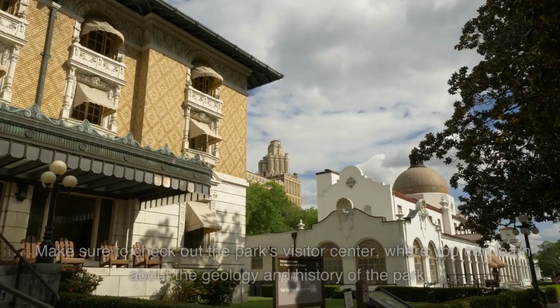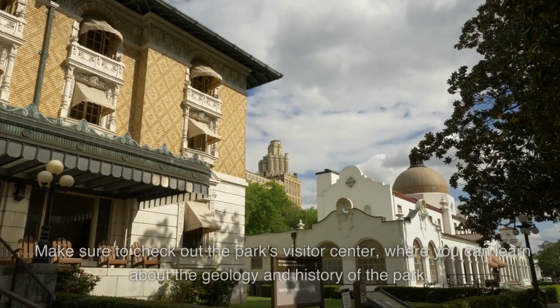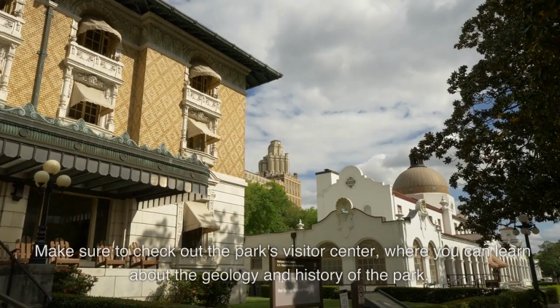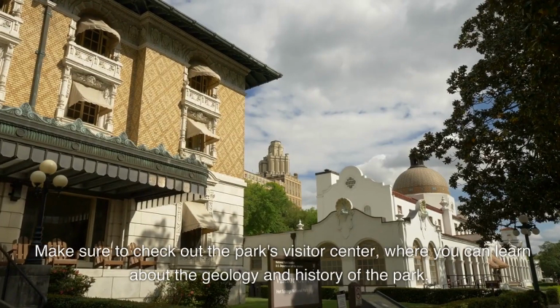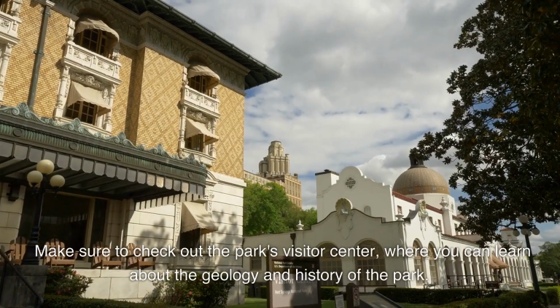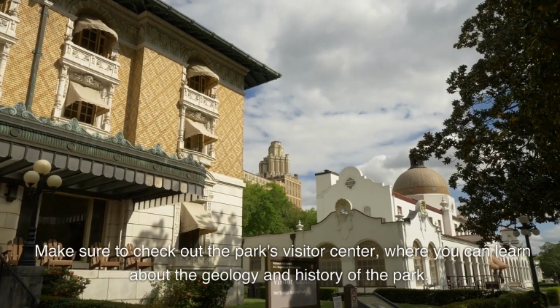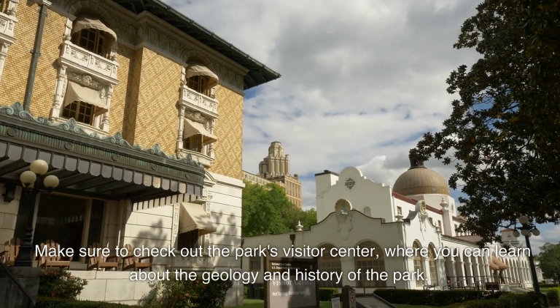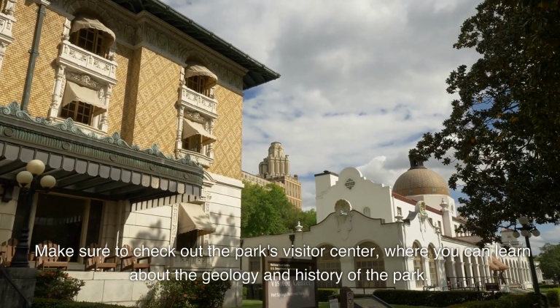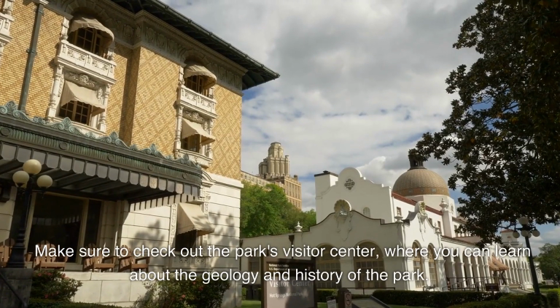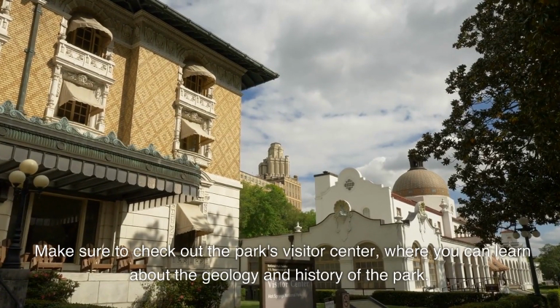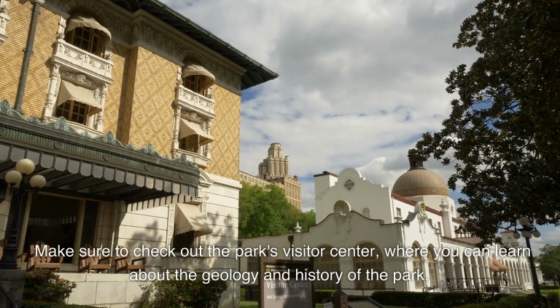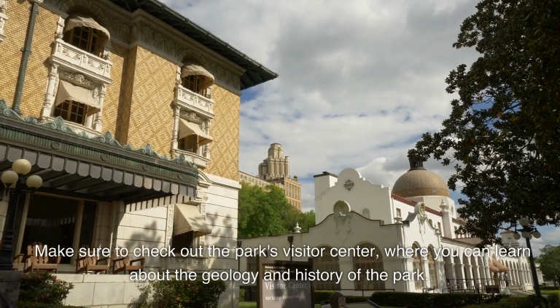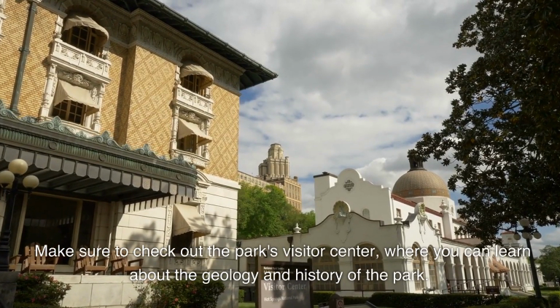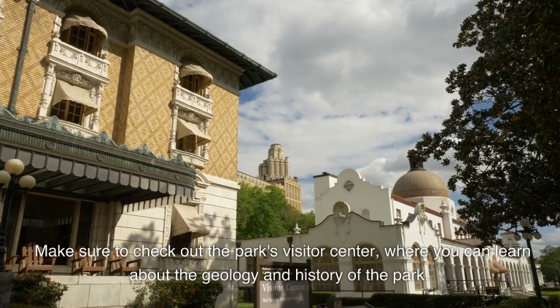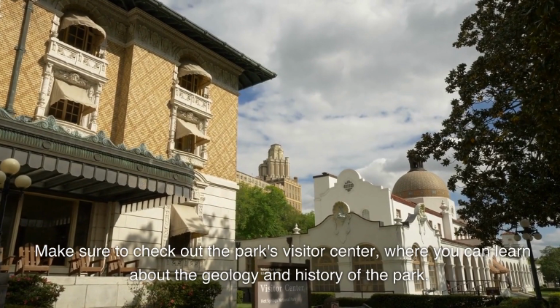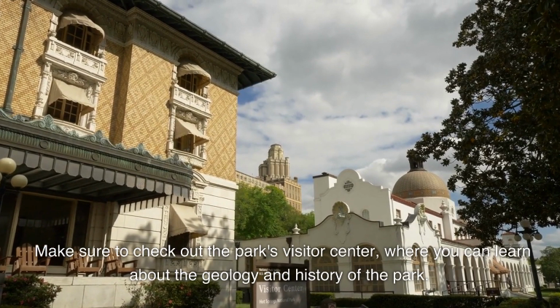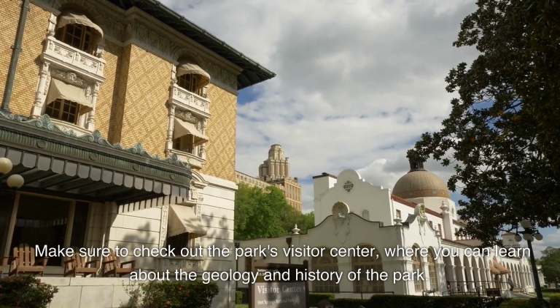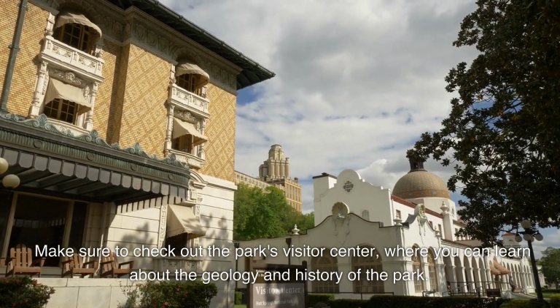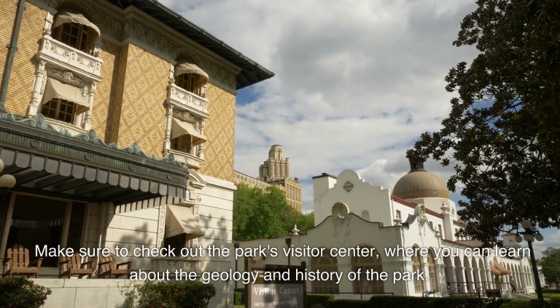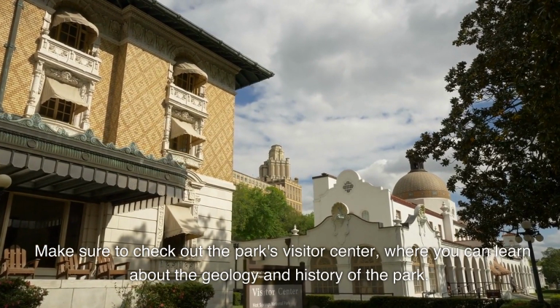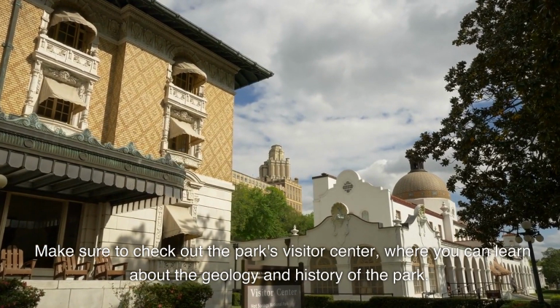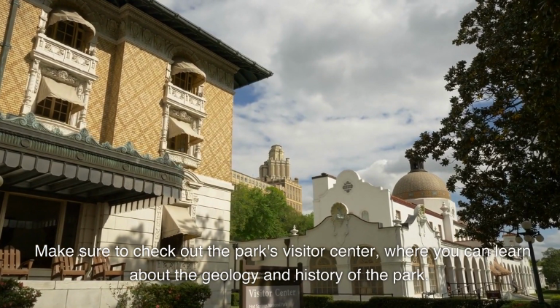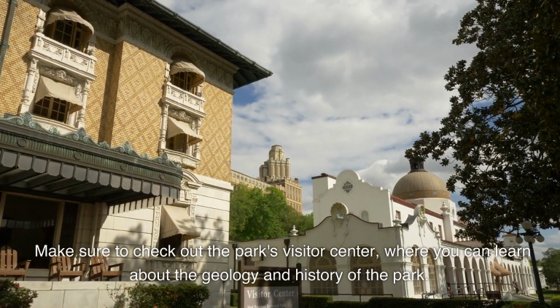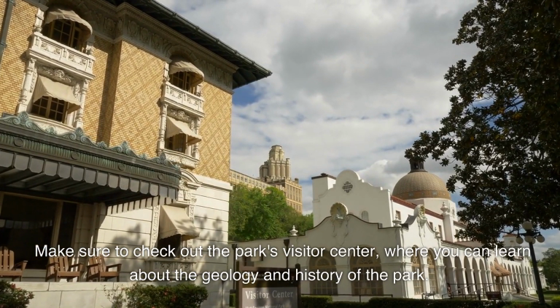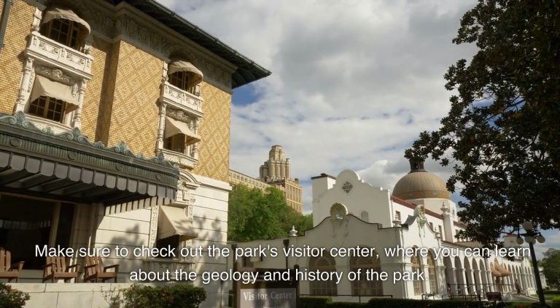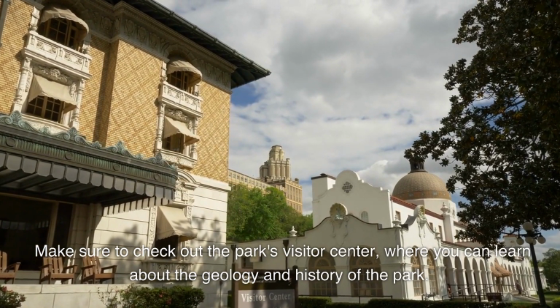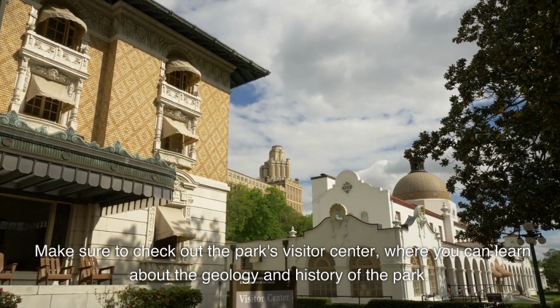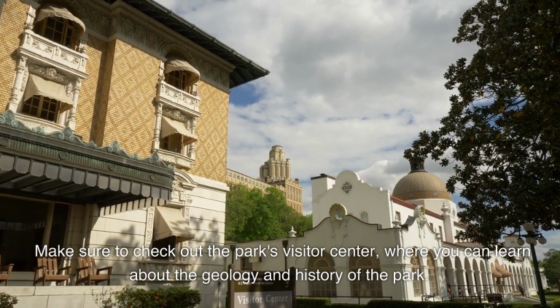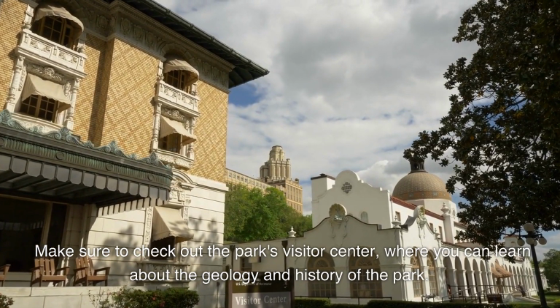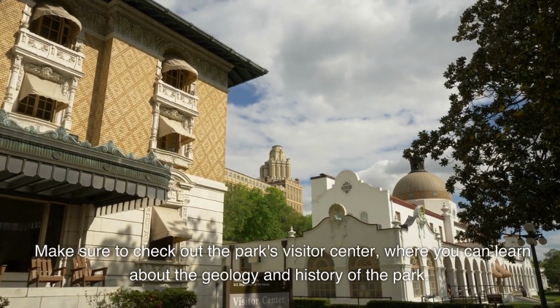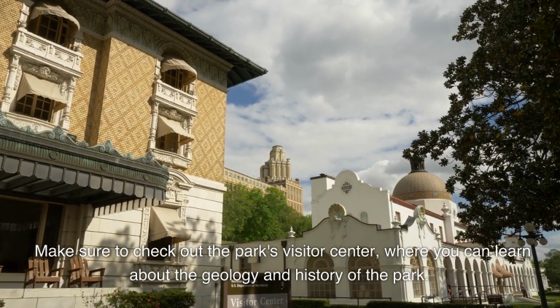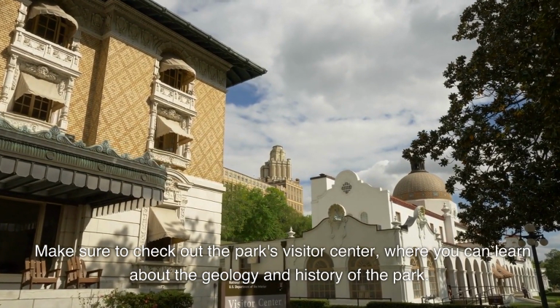Make sure to check out the park's visitor center, where you can learn about the geology and history of the park.